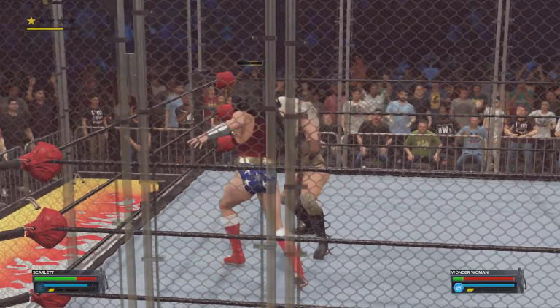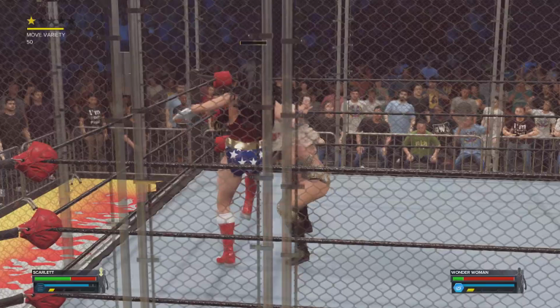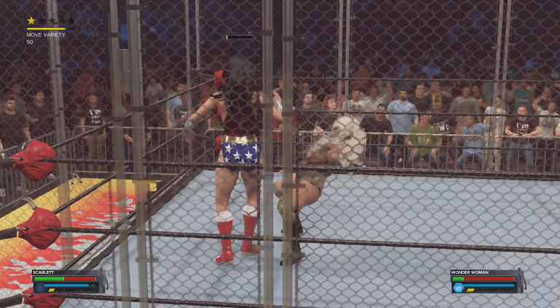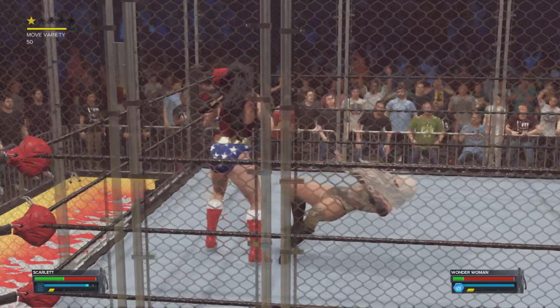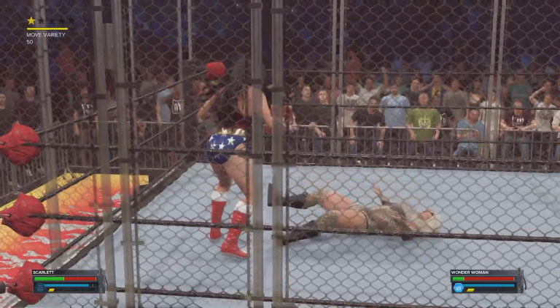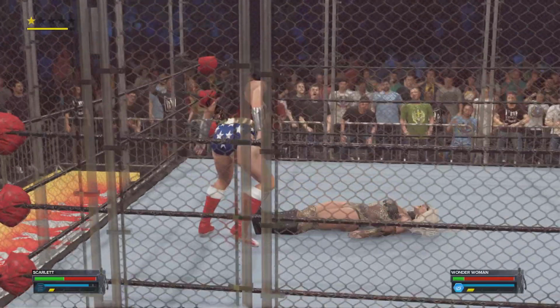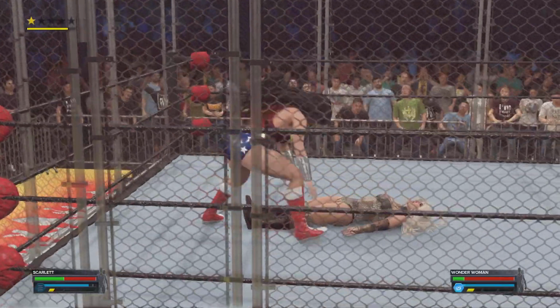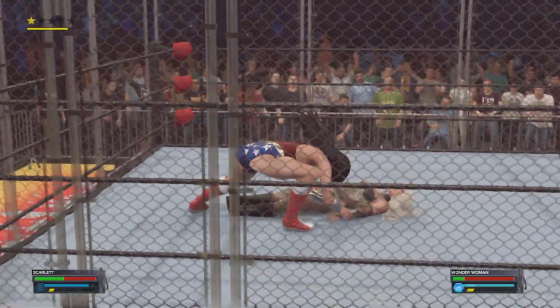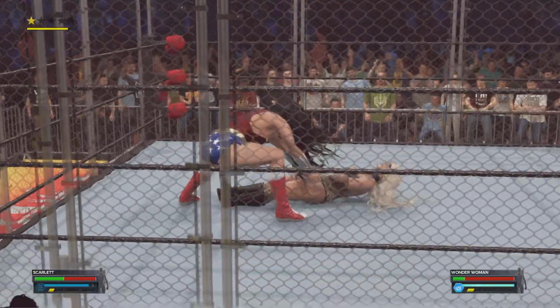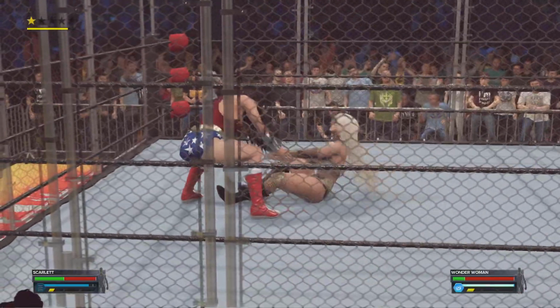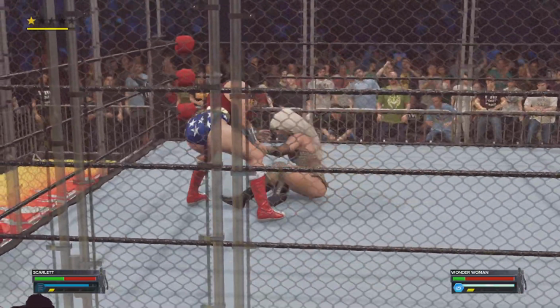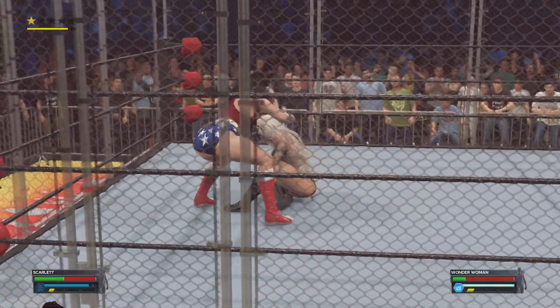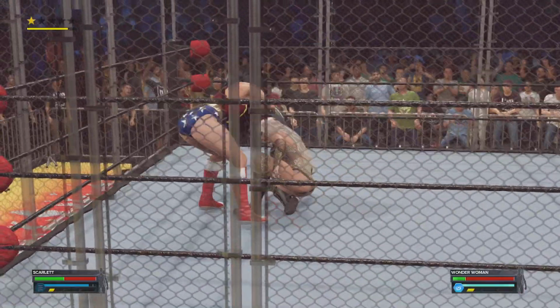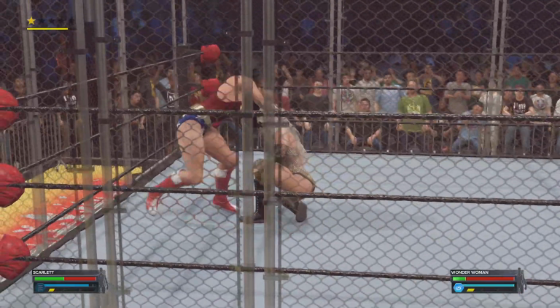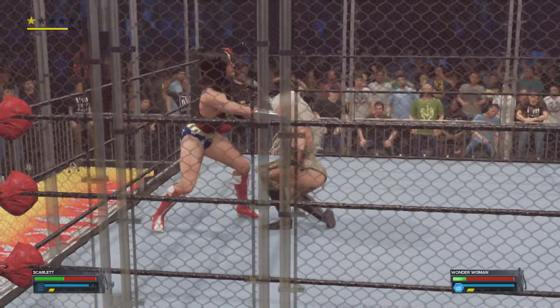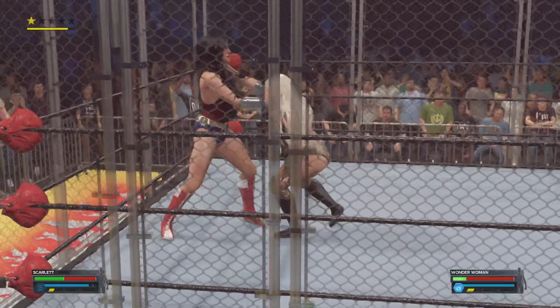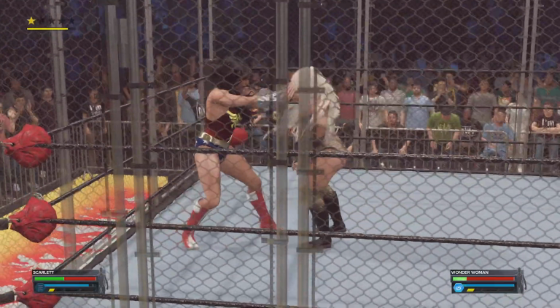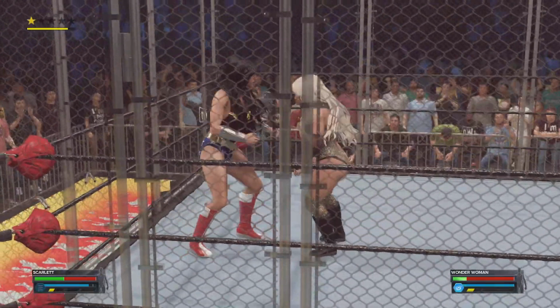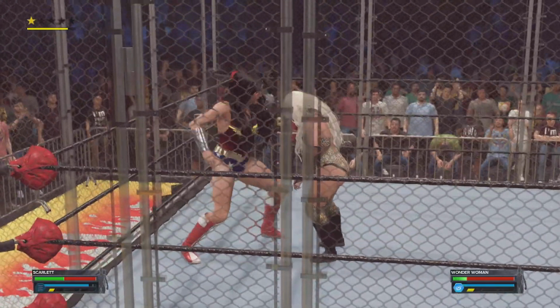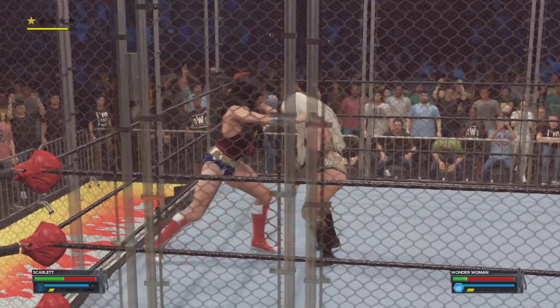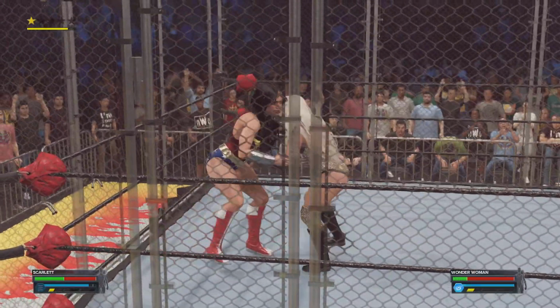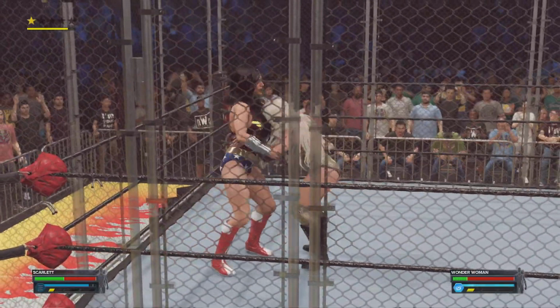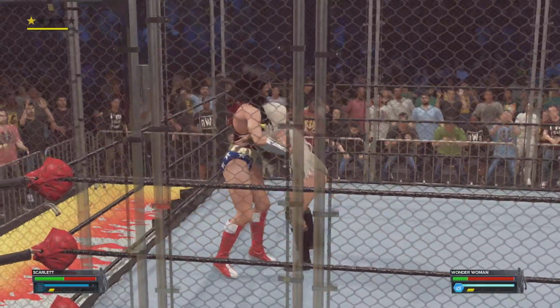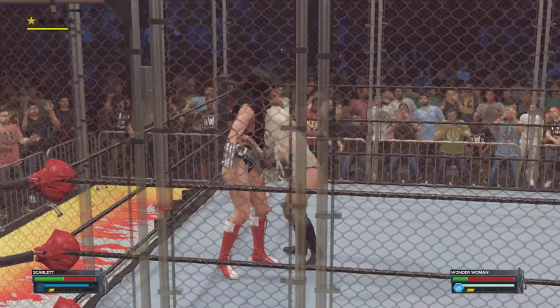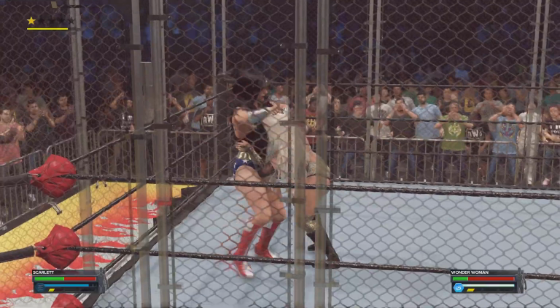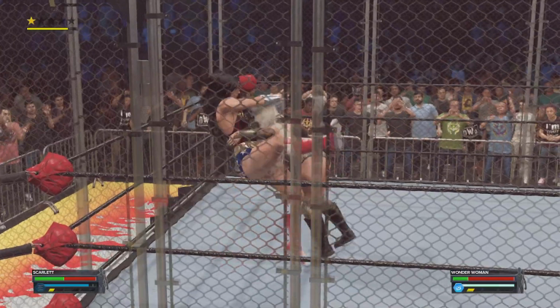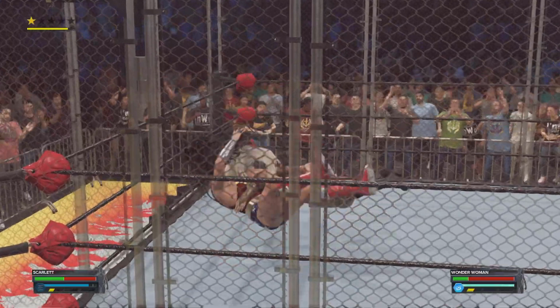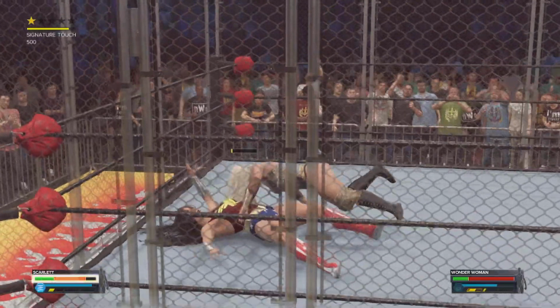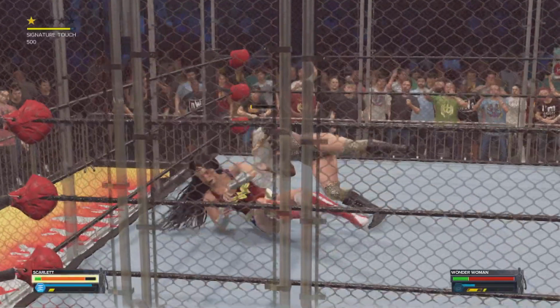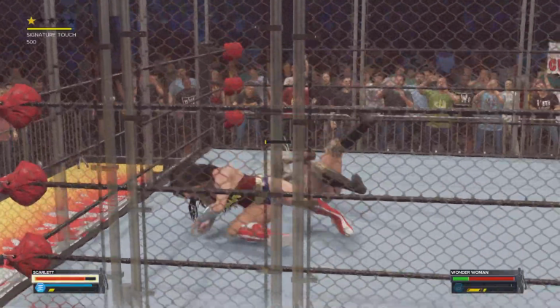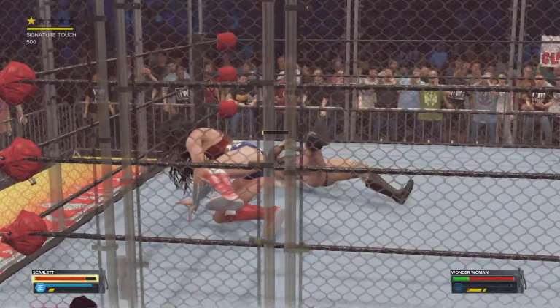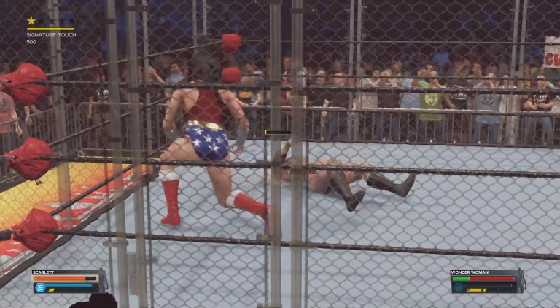Oh my gosh — a terminating knee smash! Downward spiral!